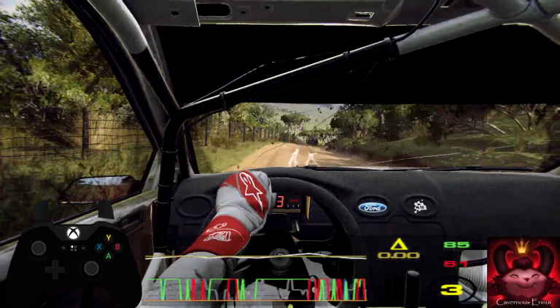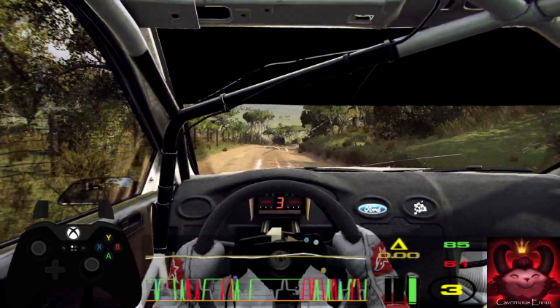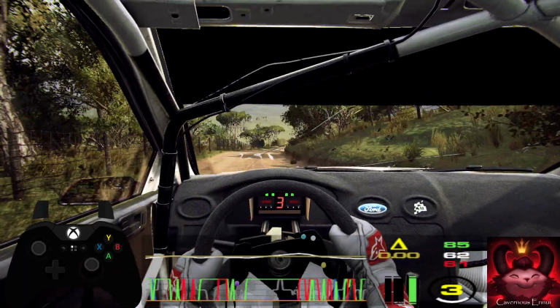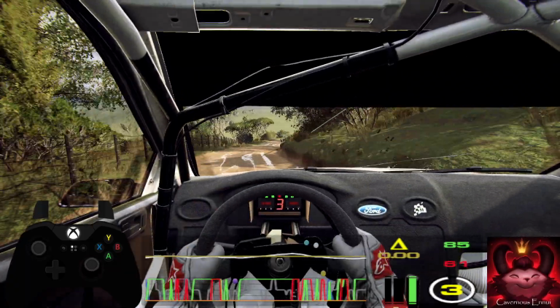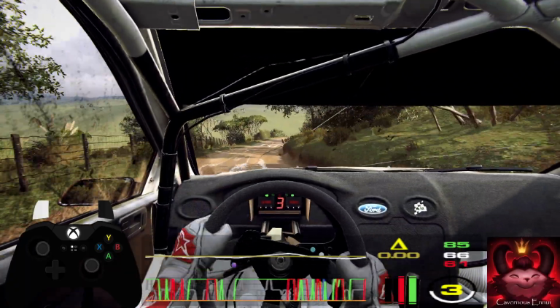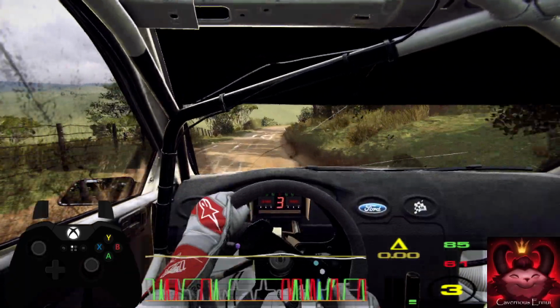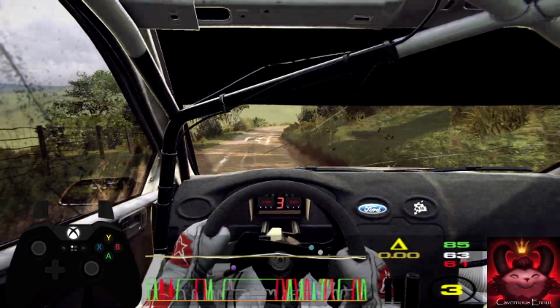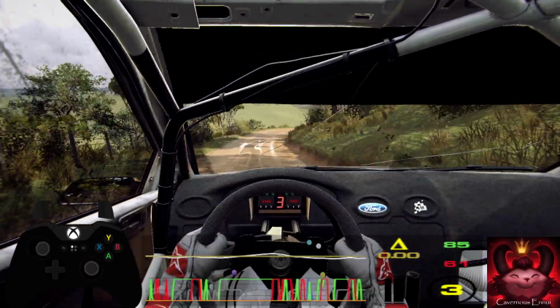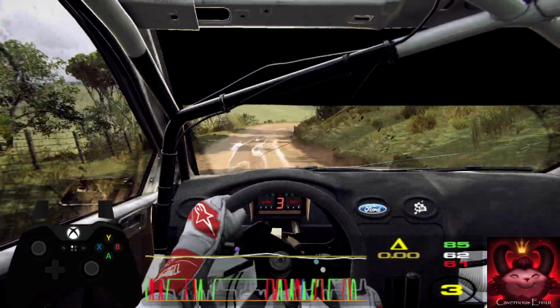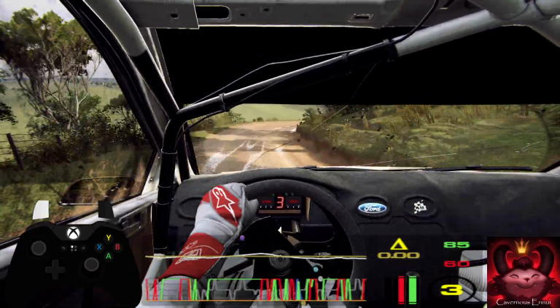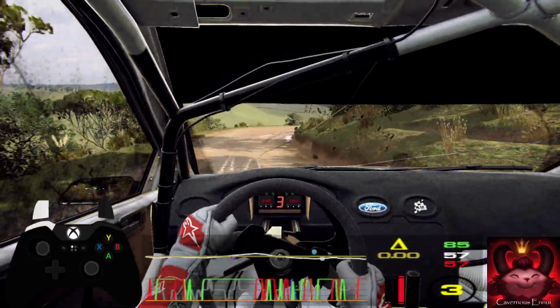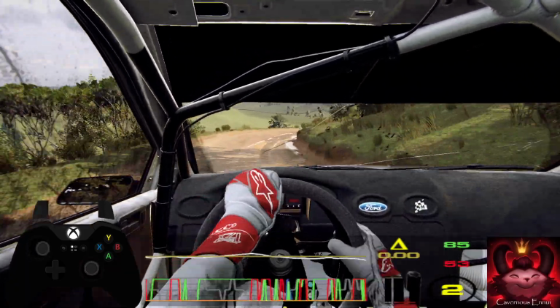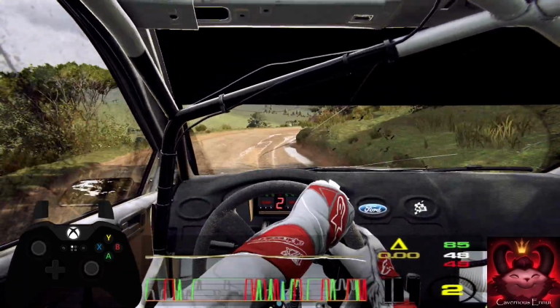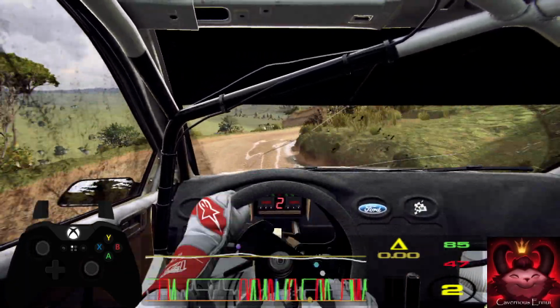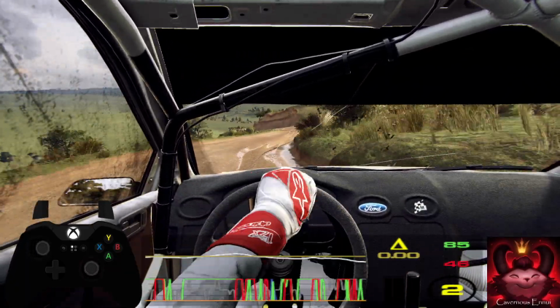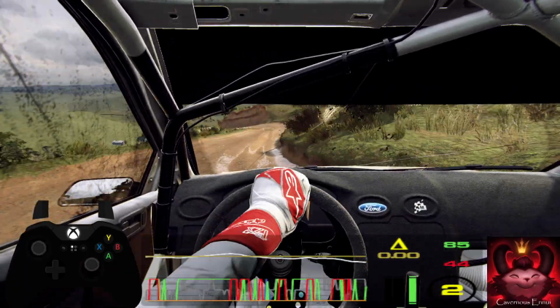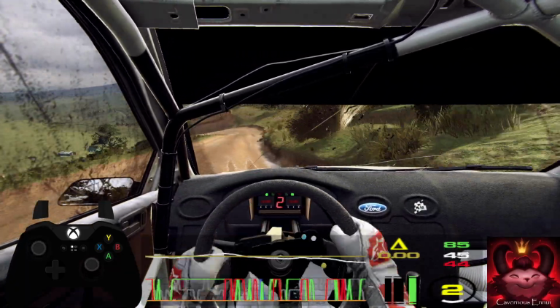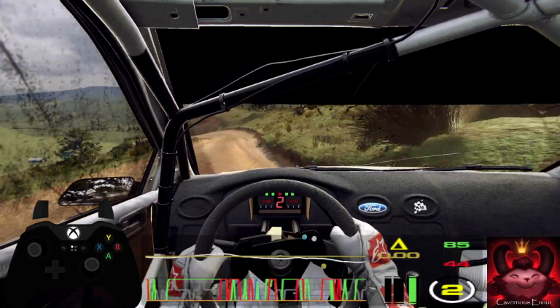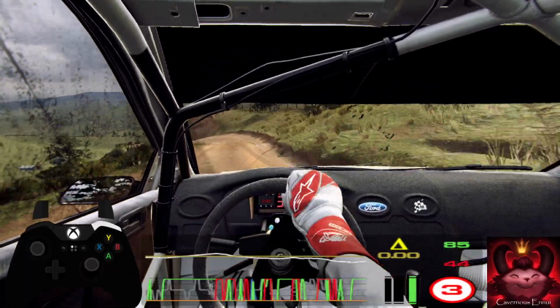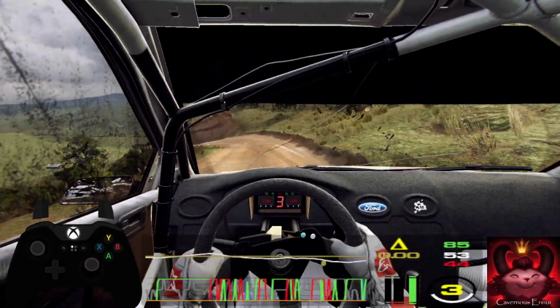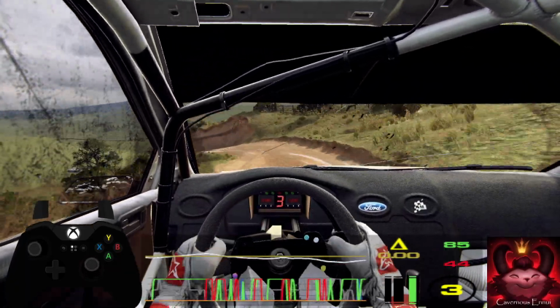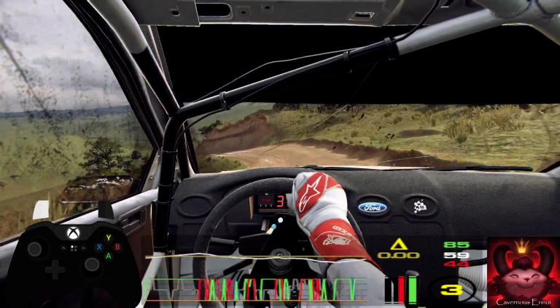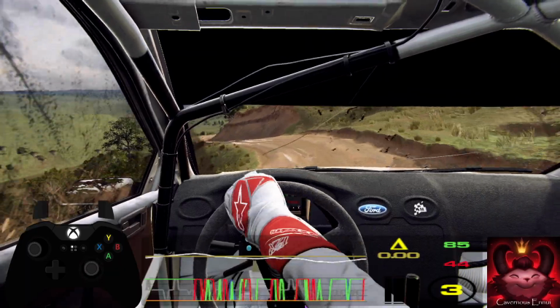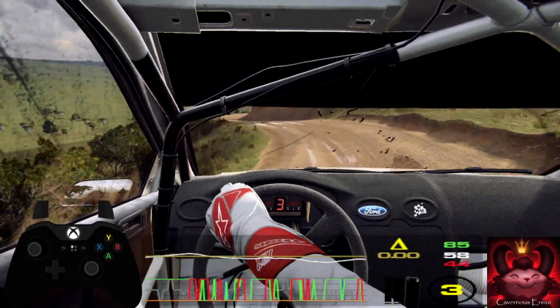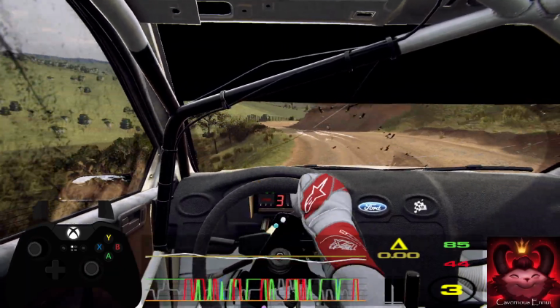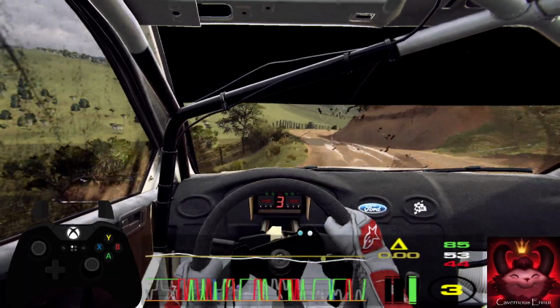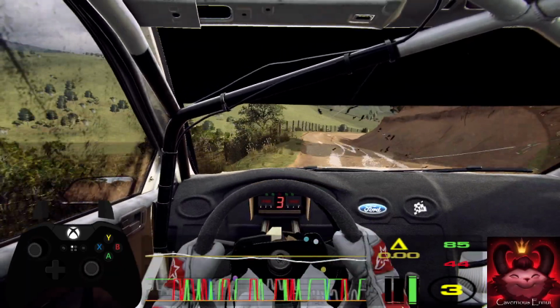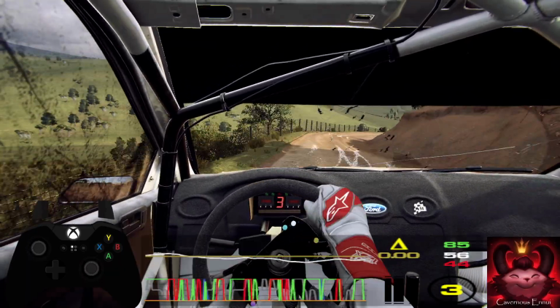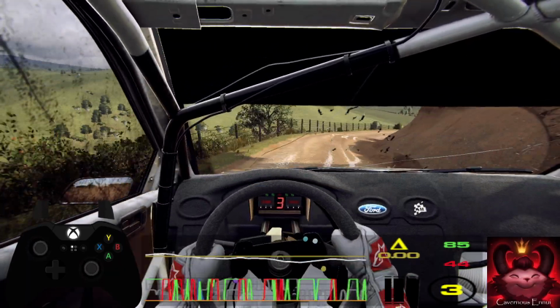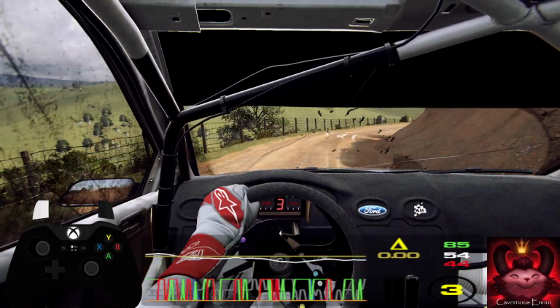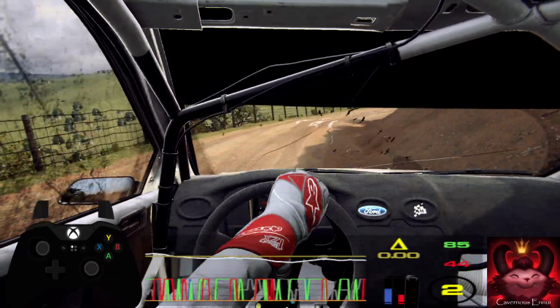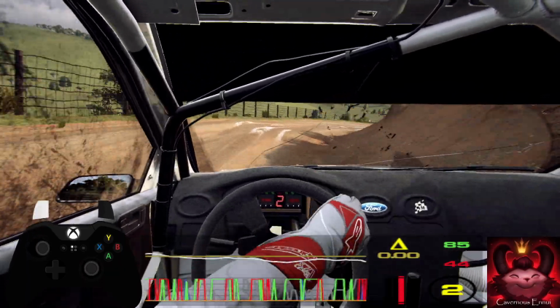Into five left and two right, extra long, tightens. Into five left long, over crest.